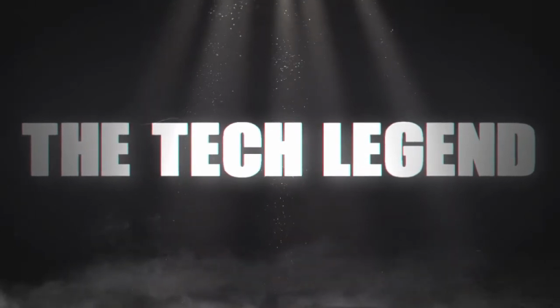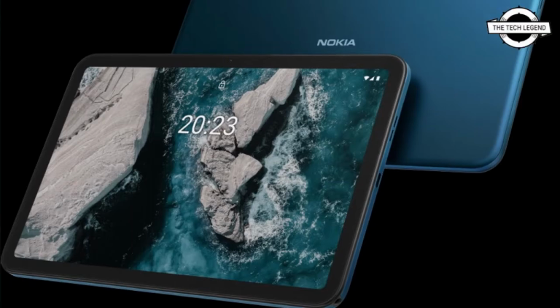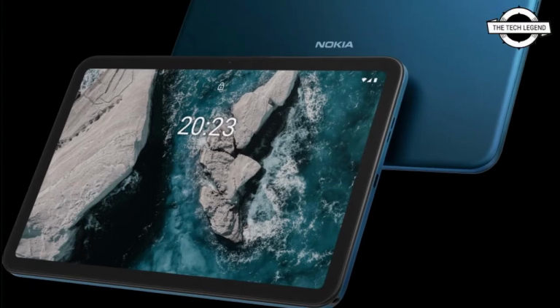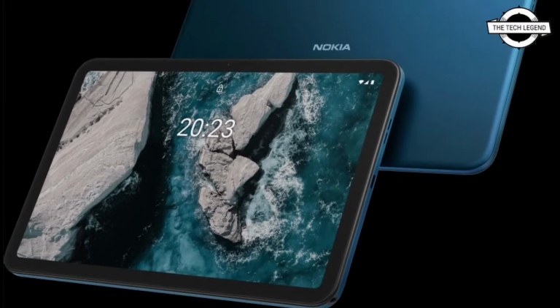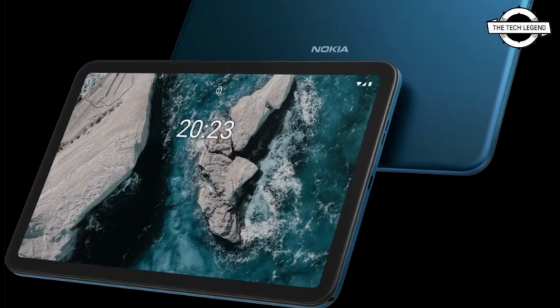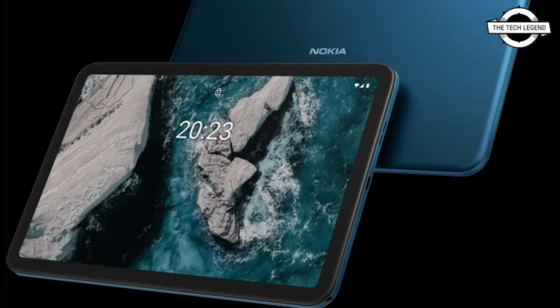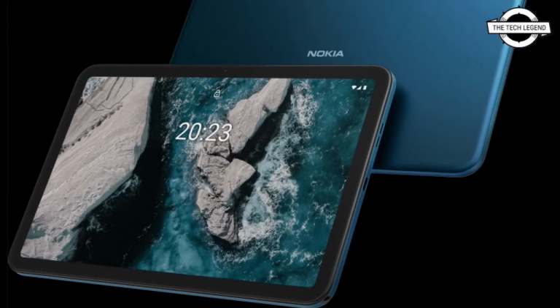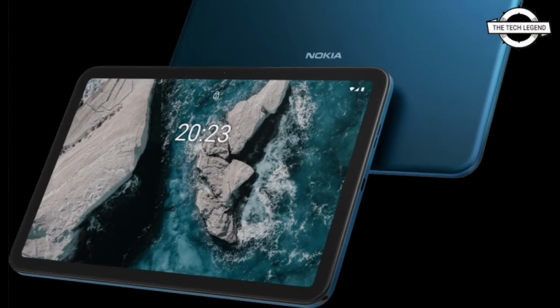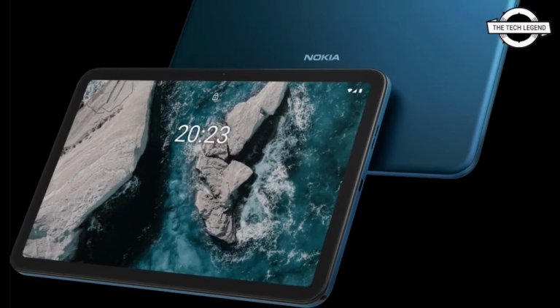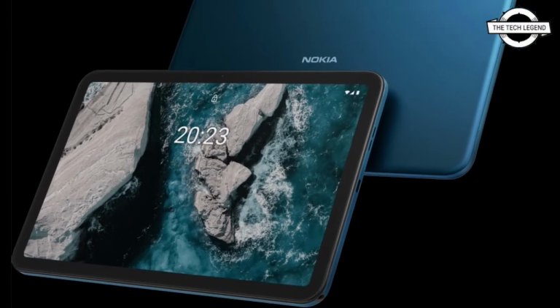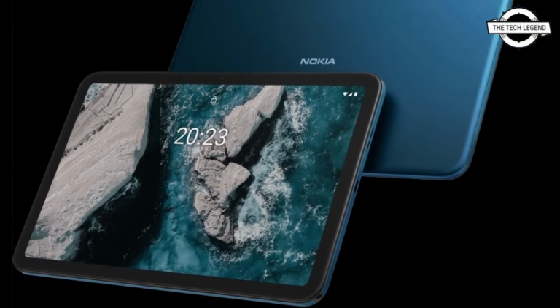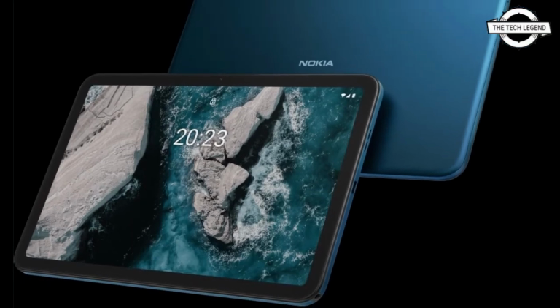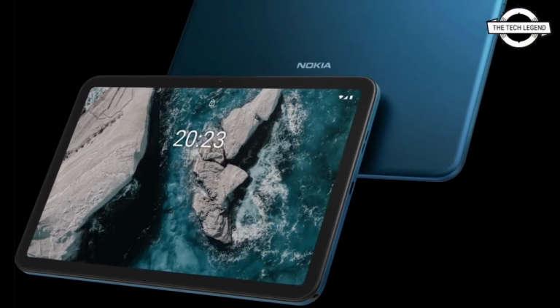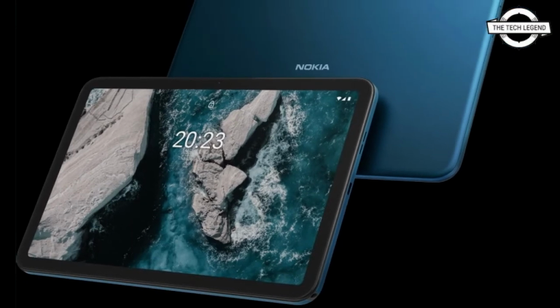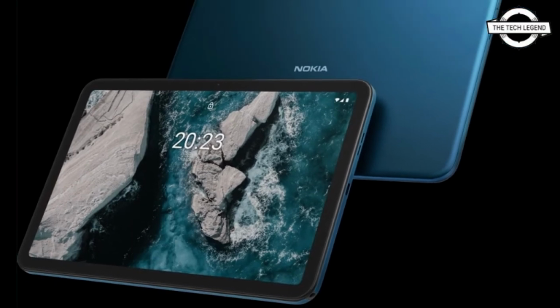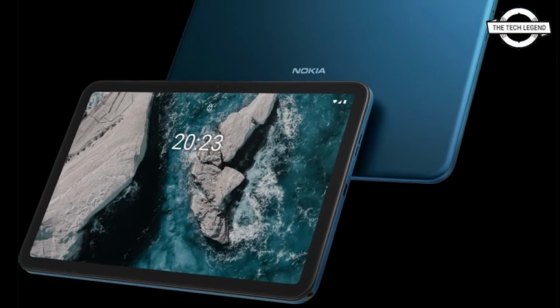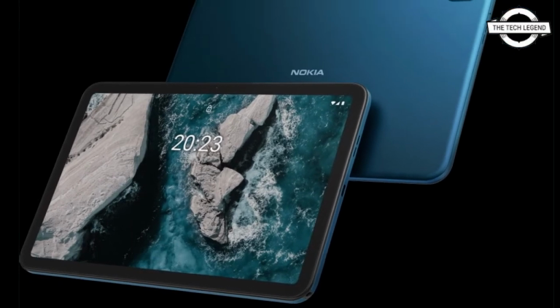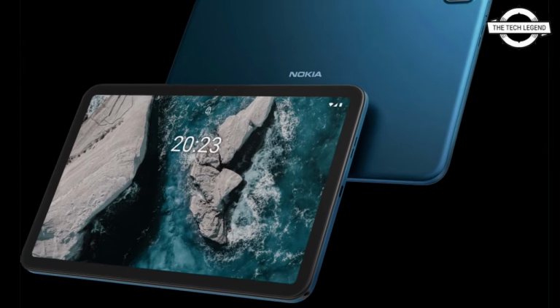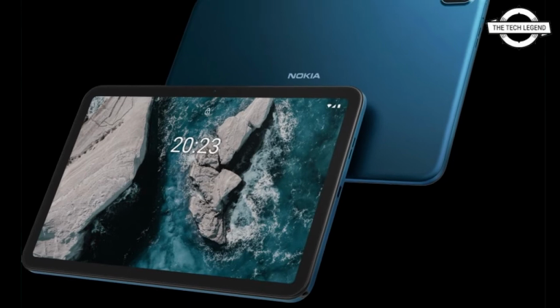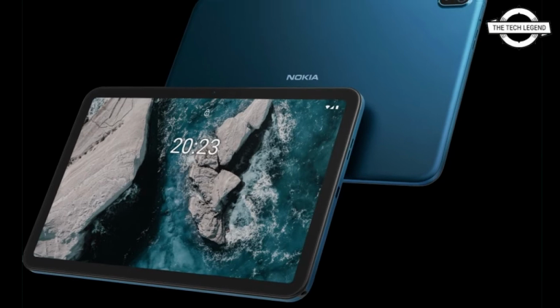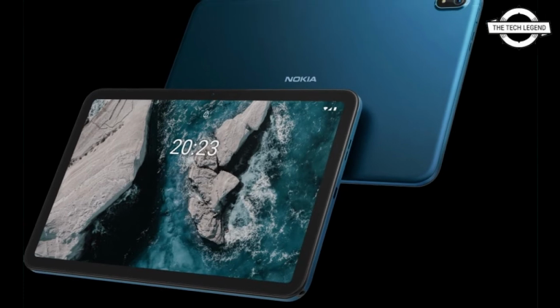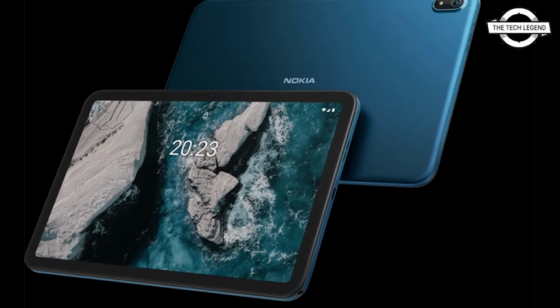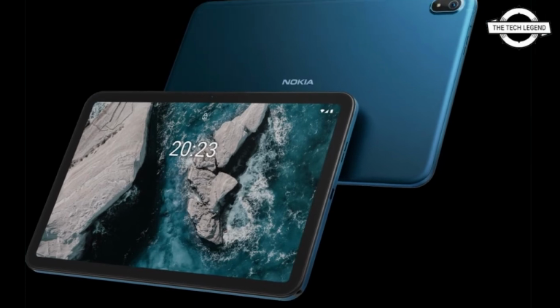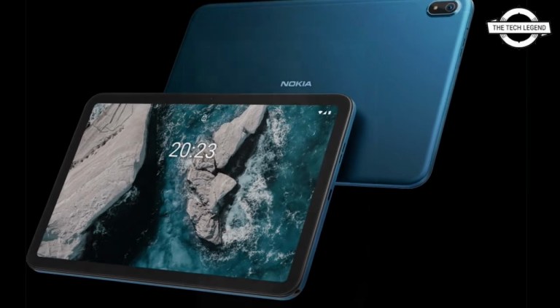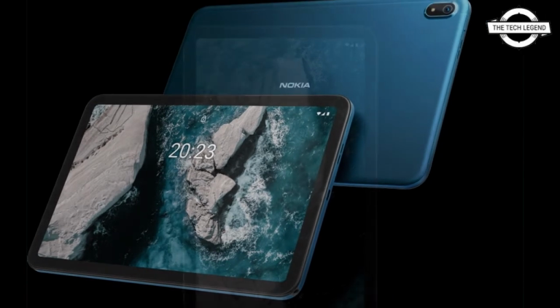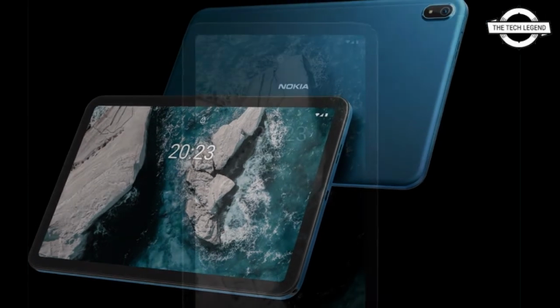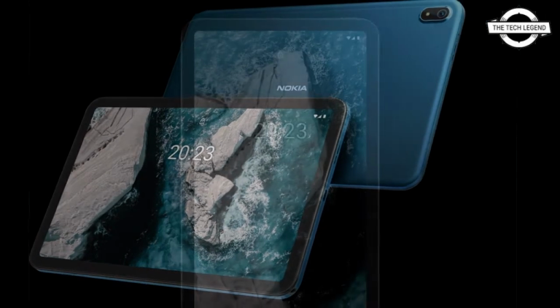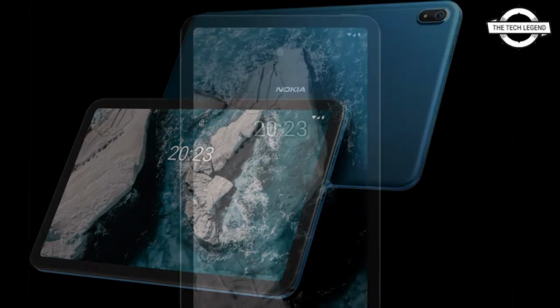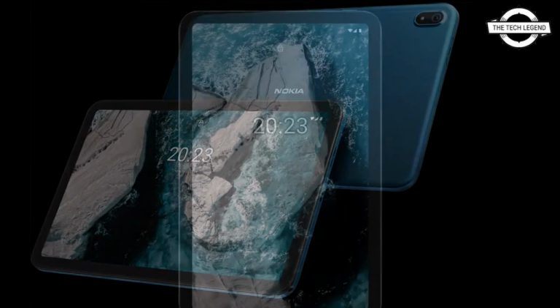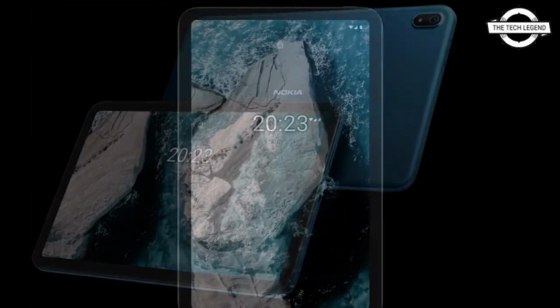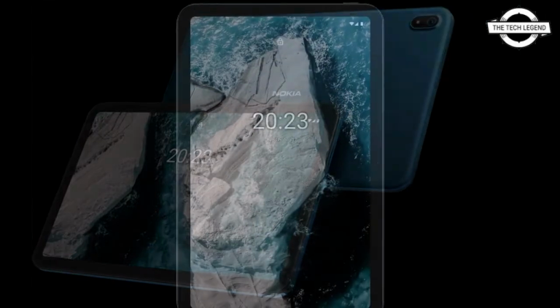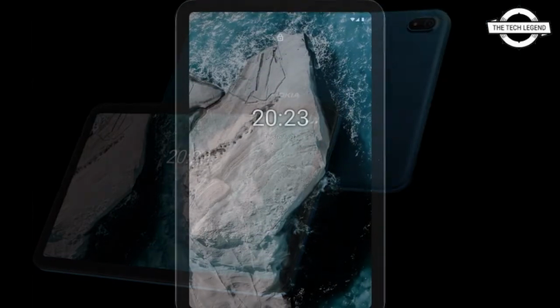Hello friends, welcome to the TechLizan channel. Today I will talk about Nokia's affordable Android tablet.